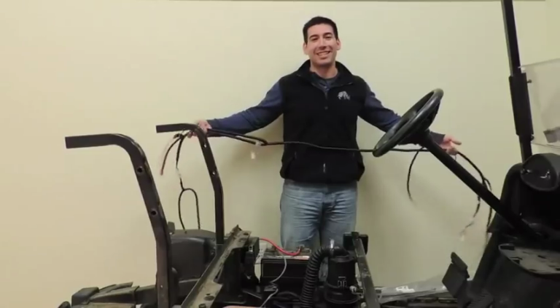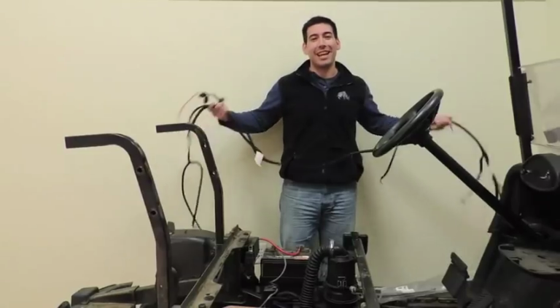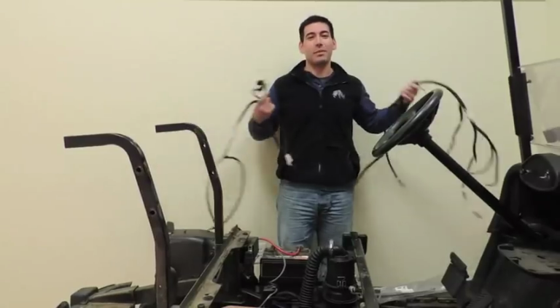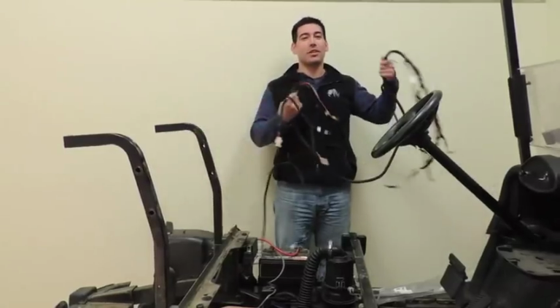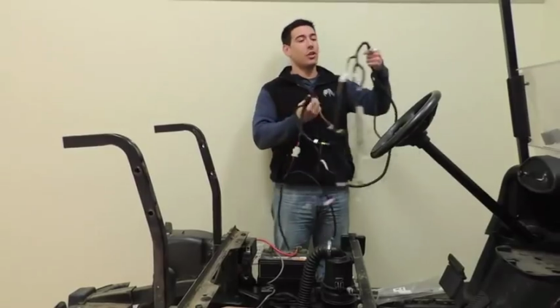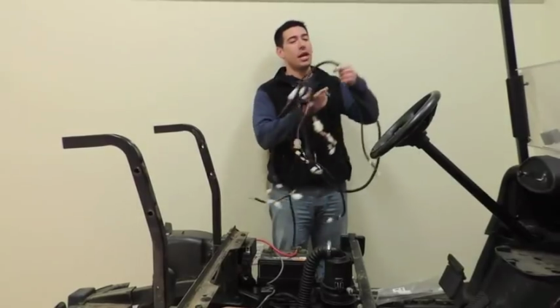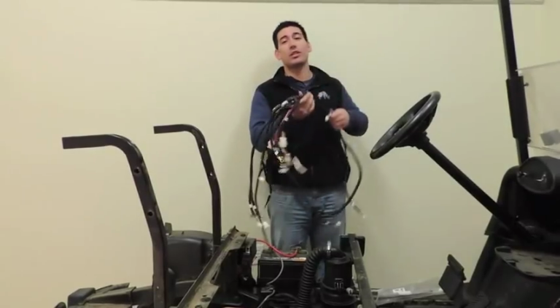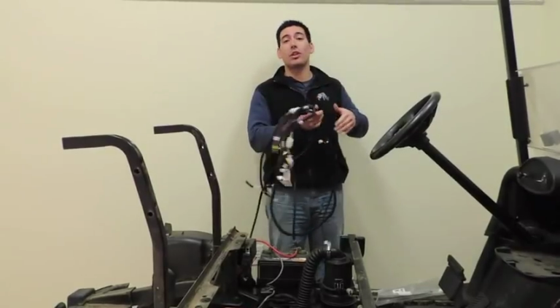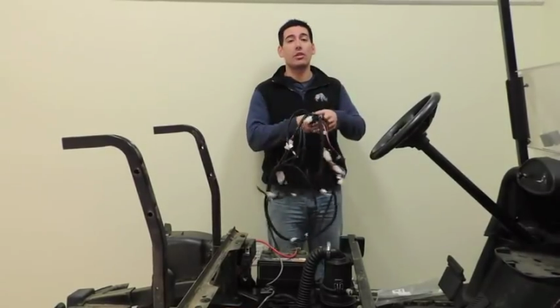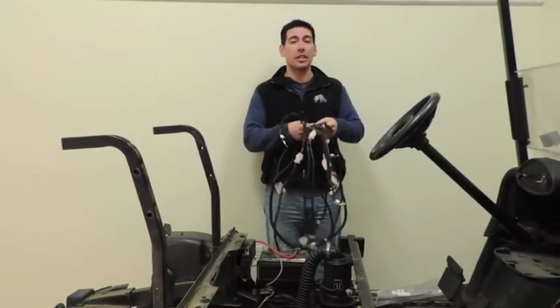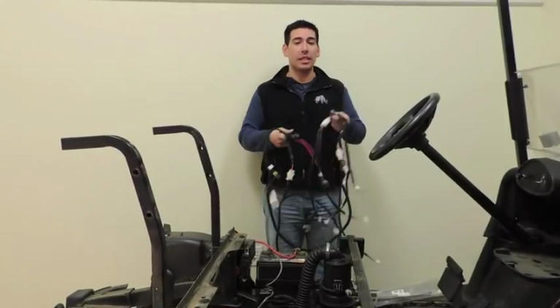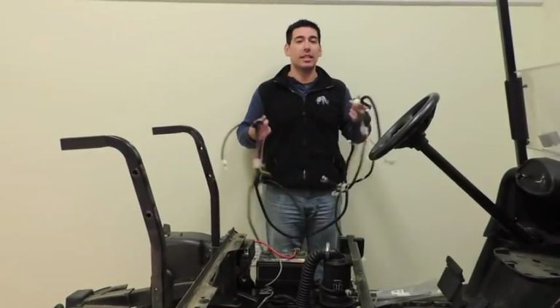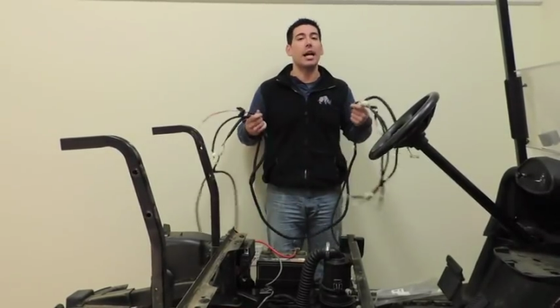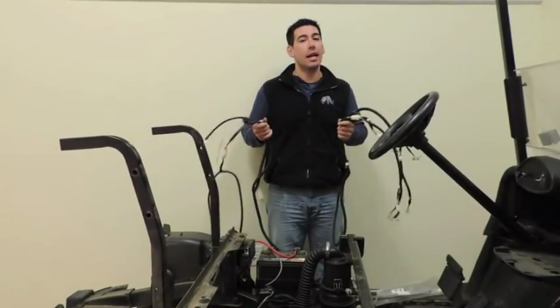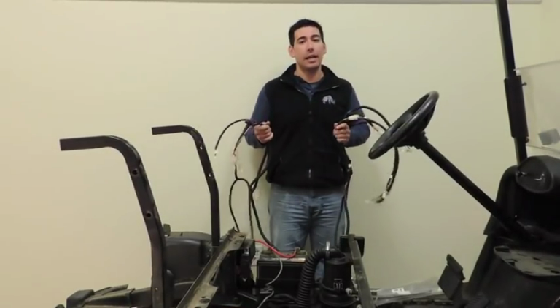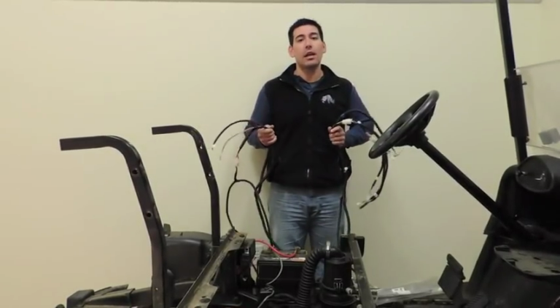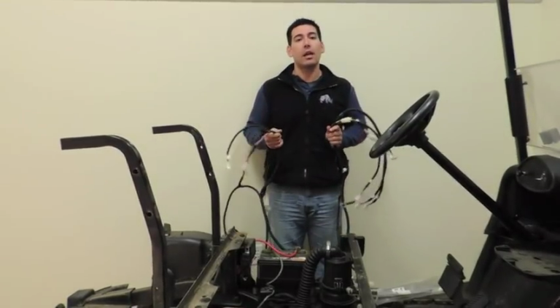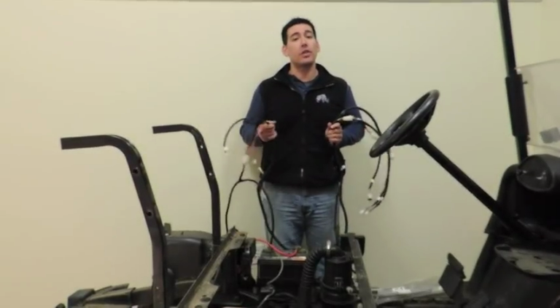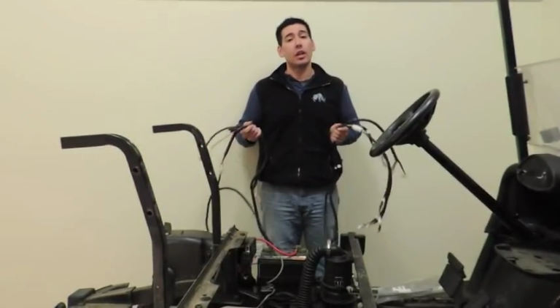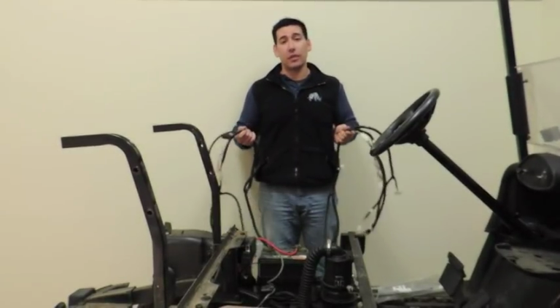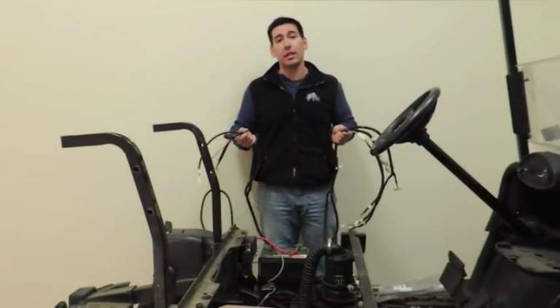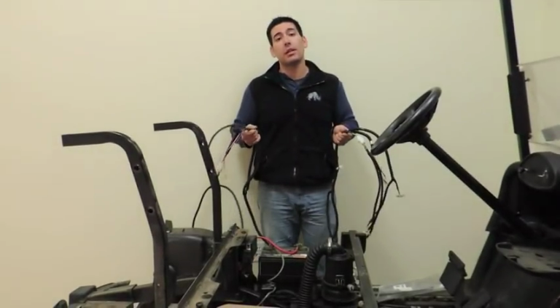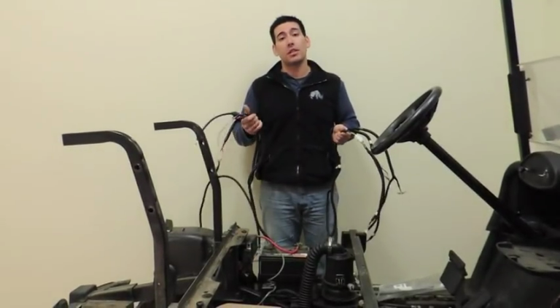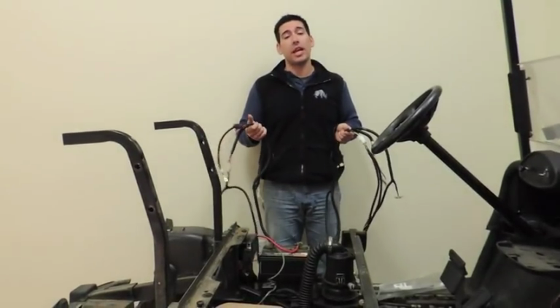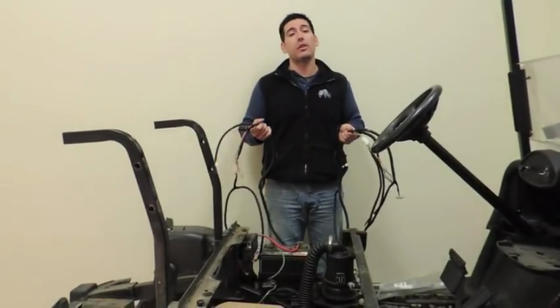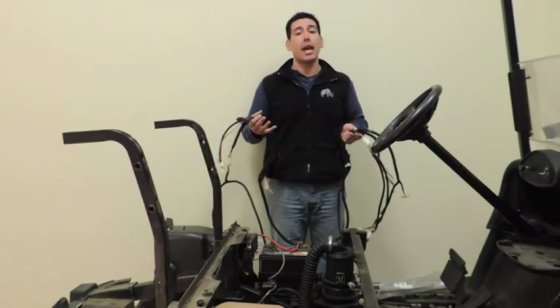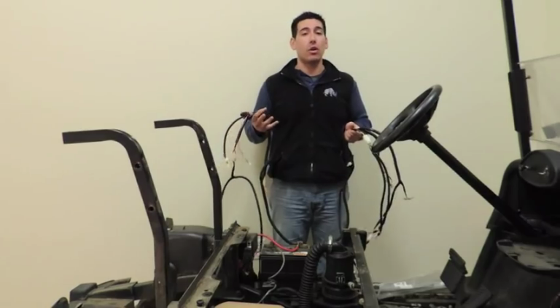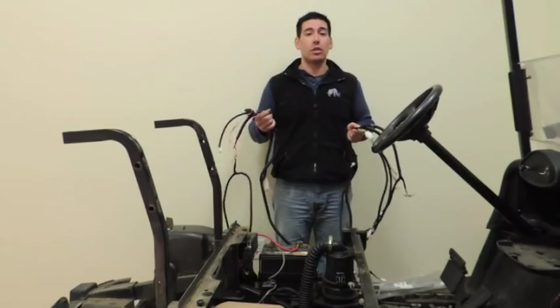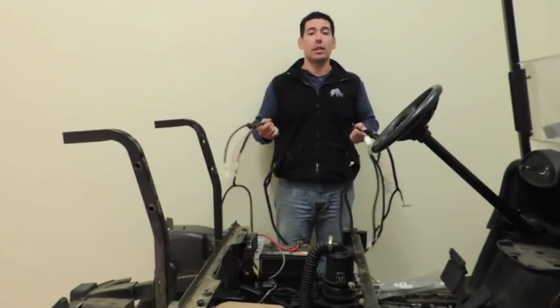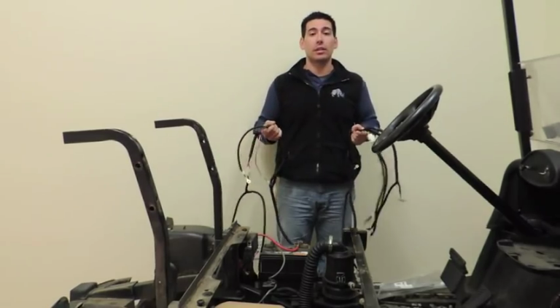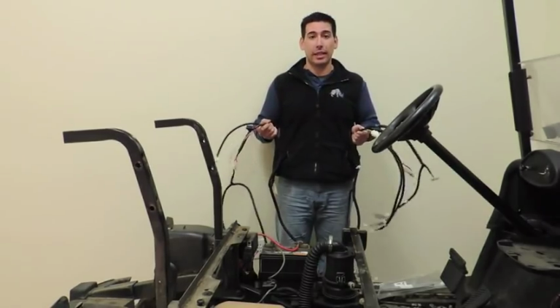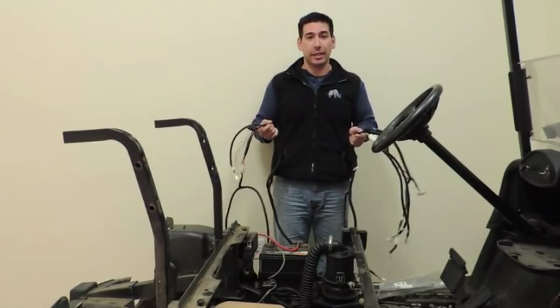Today, we're going to show you how to install the LGT699. It's for the RSV, the standard, and also the Deluxe light kit.